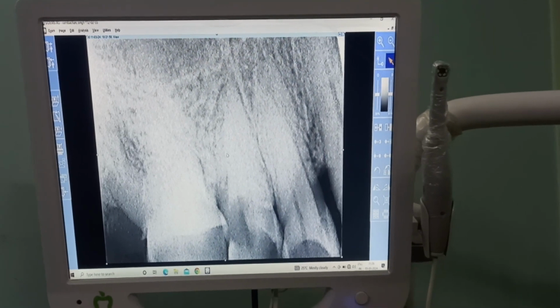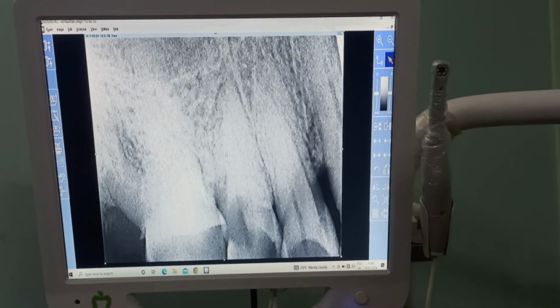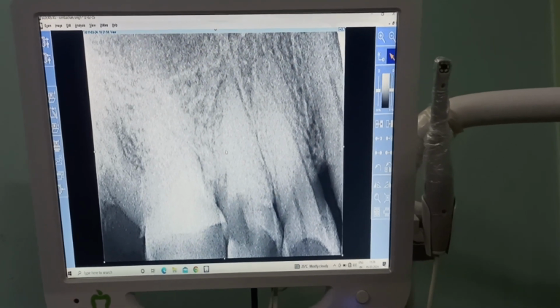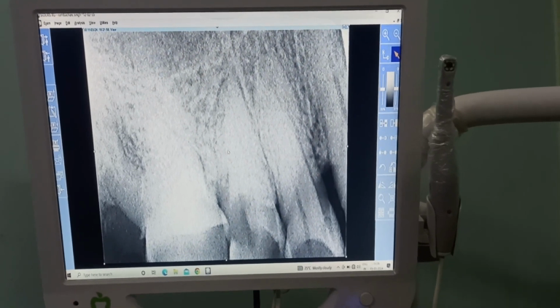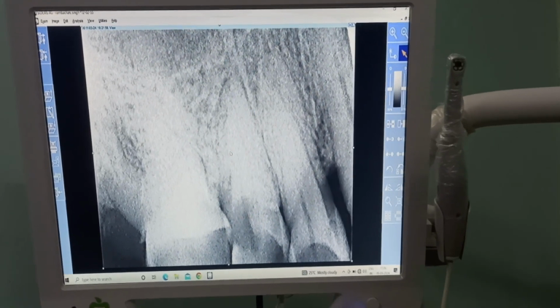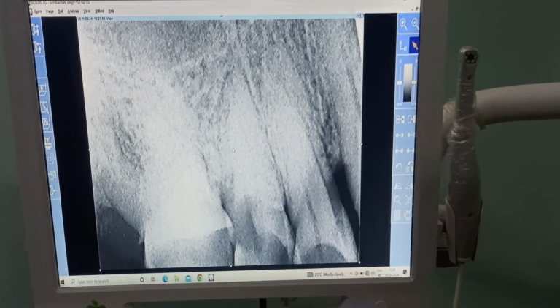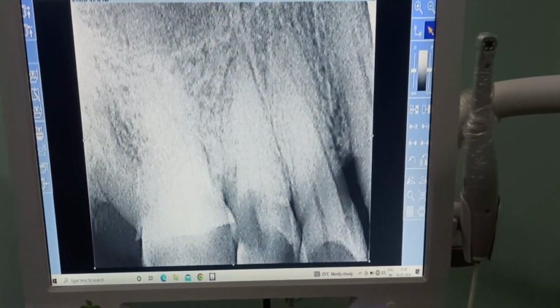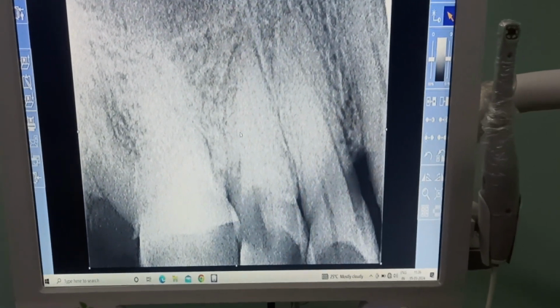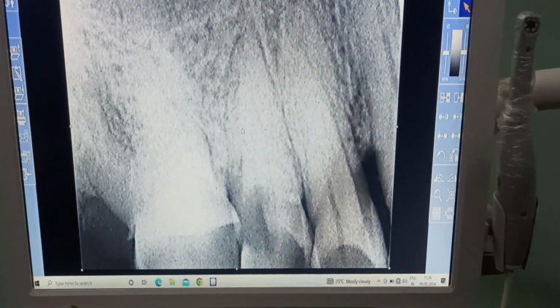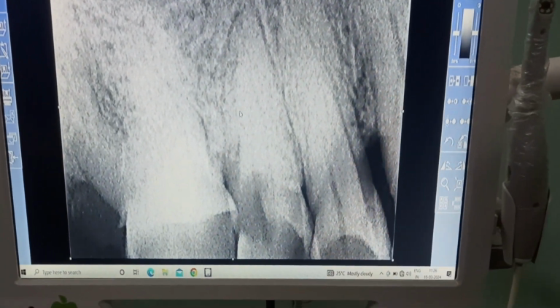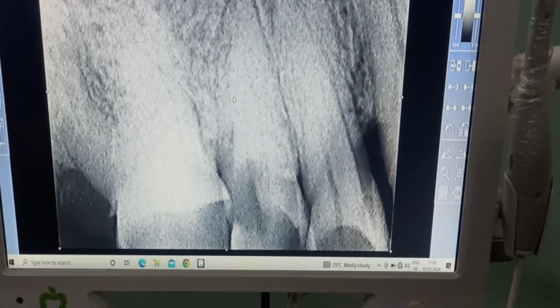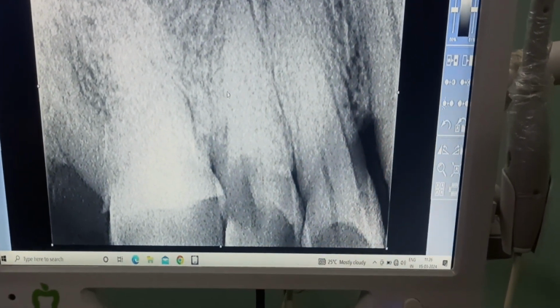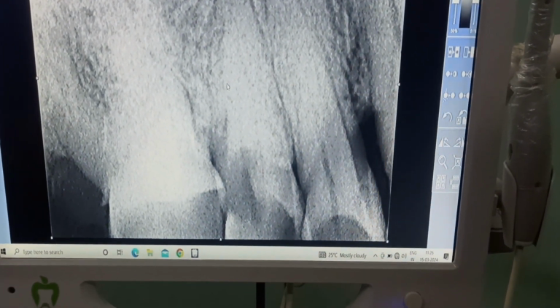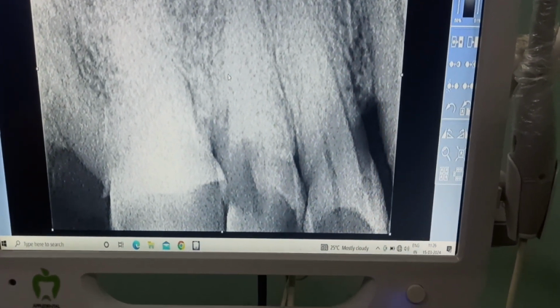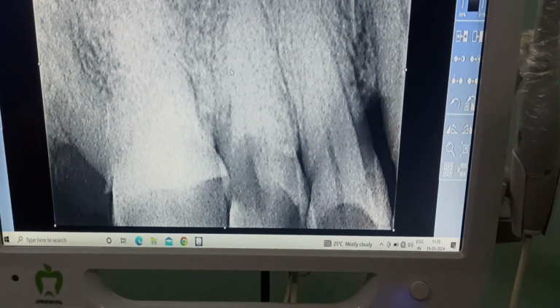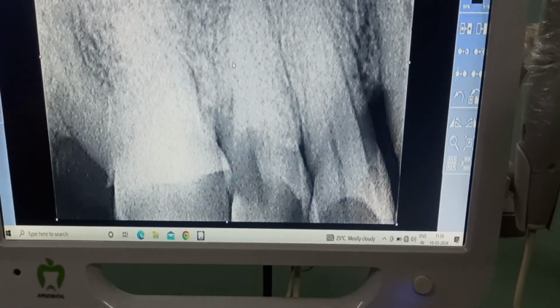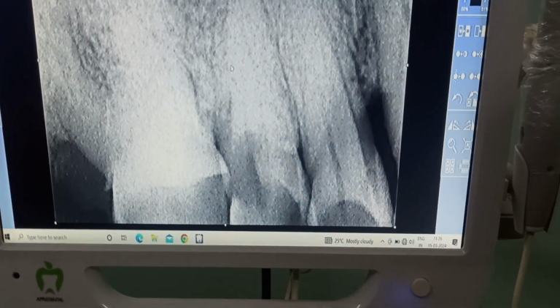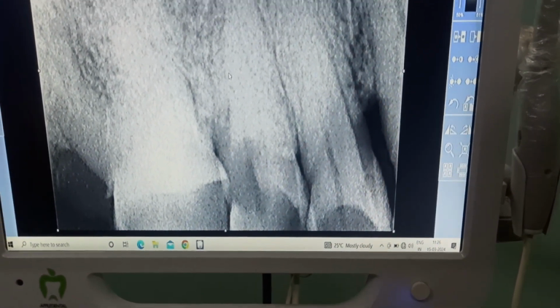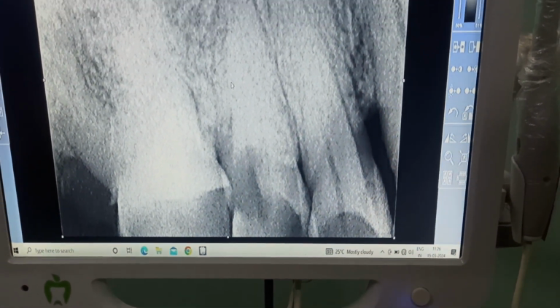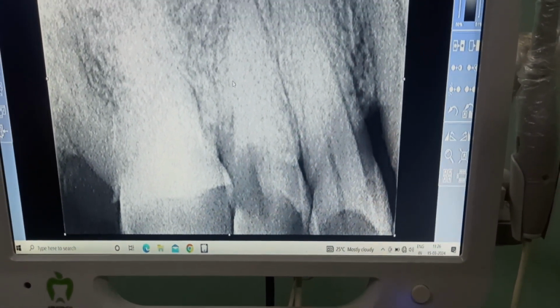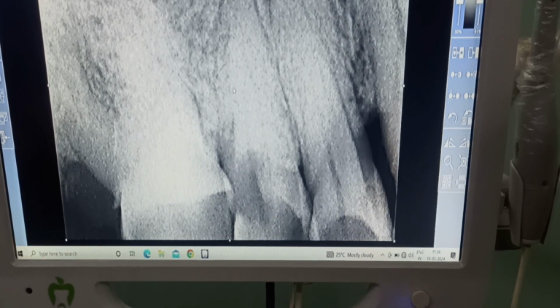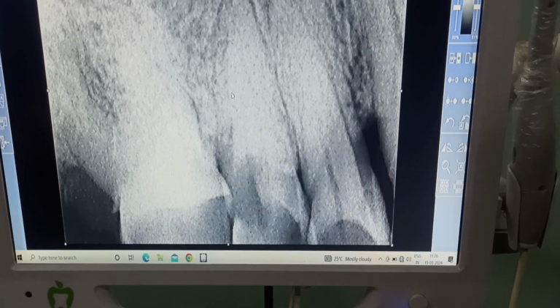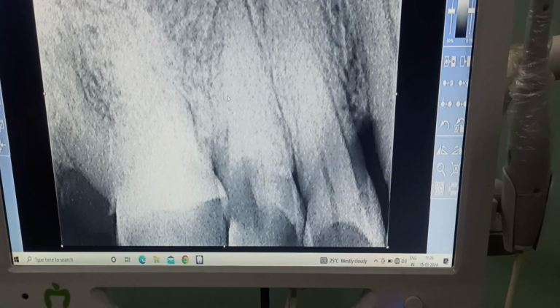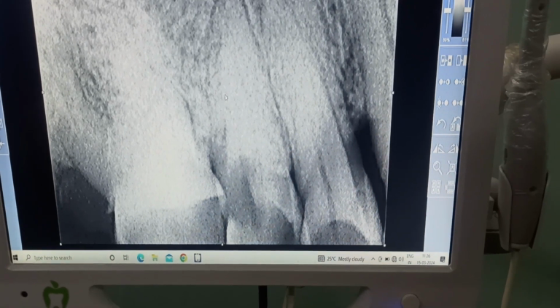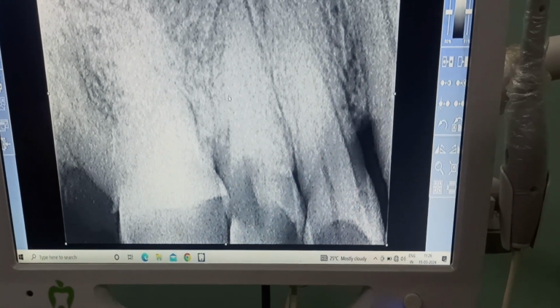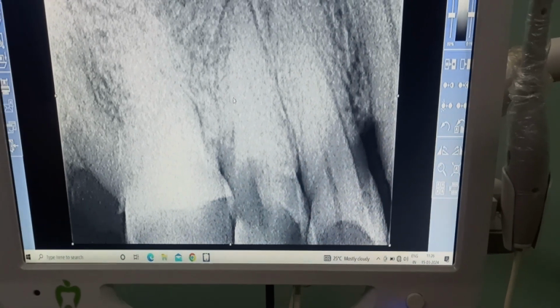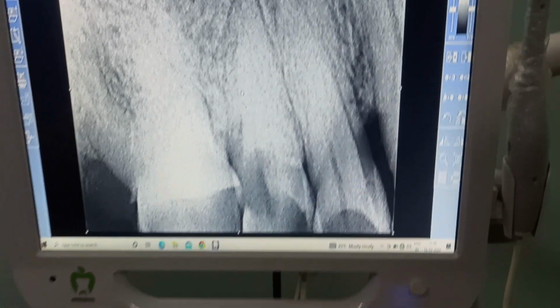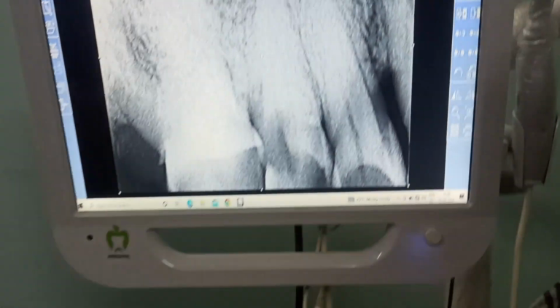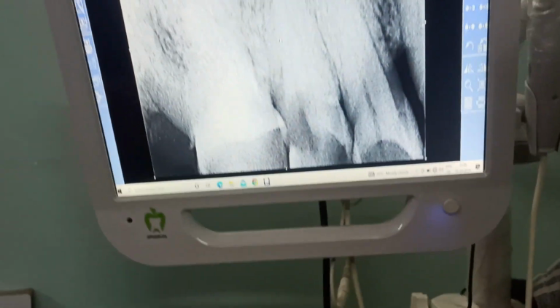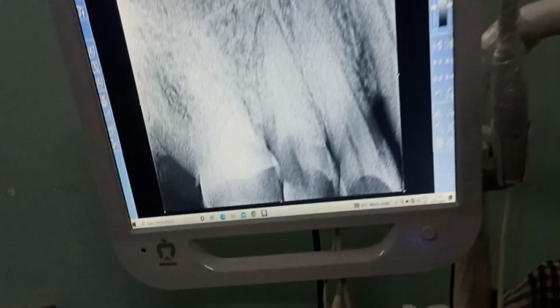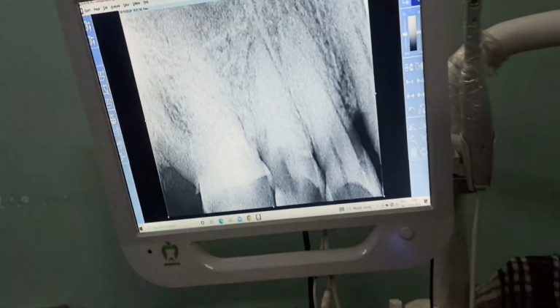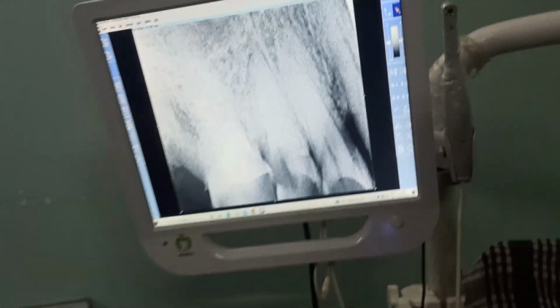Today we are going to extract this first molar tooth, first premolar.